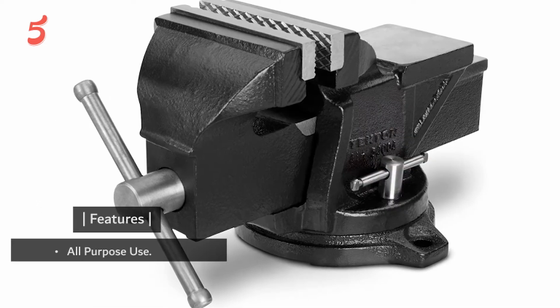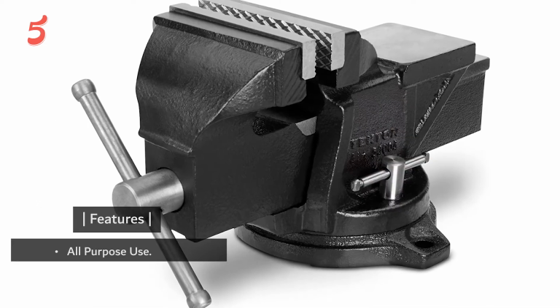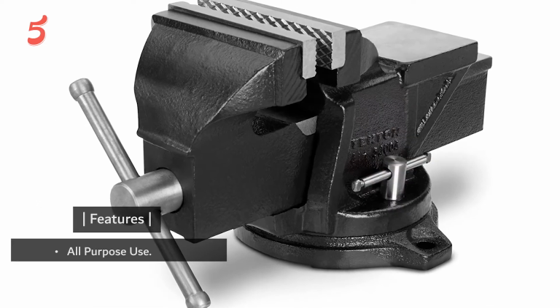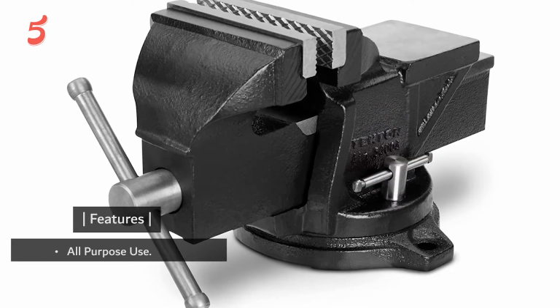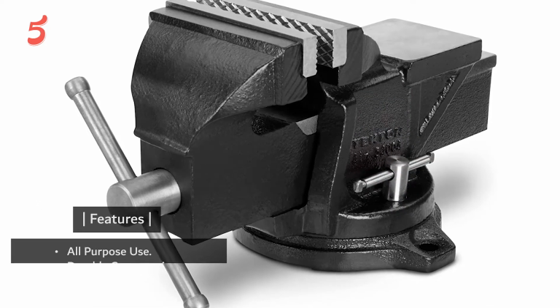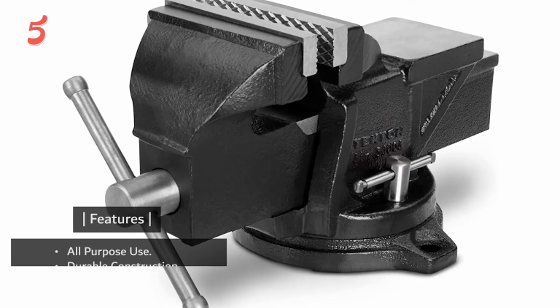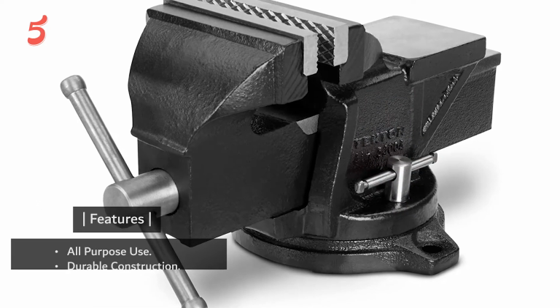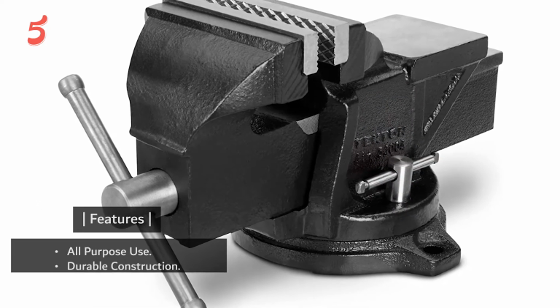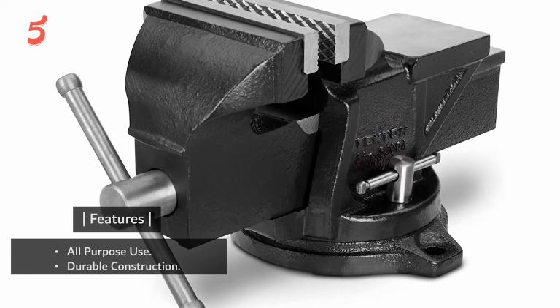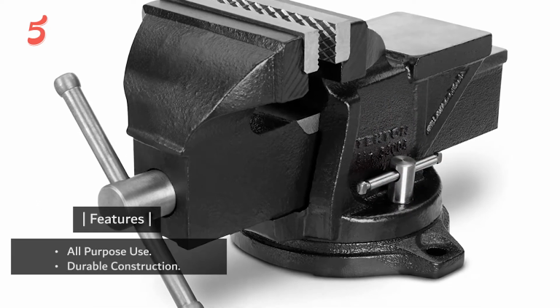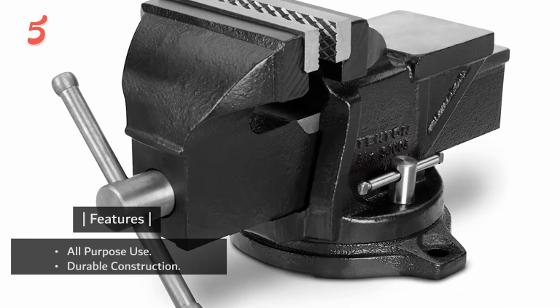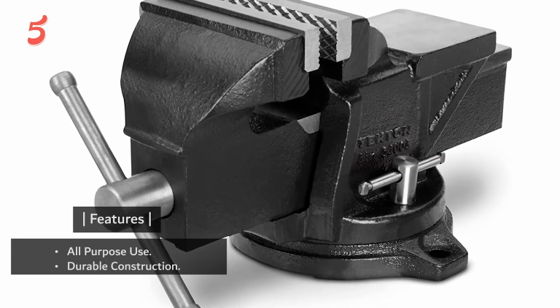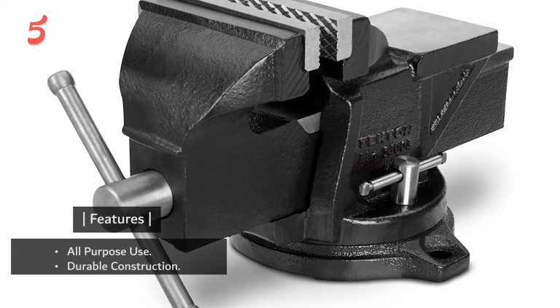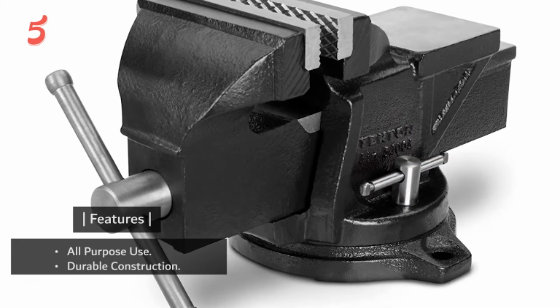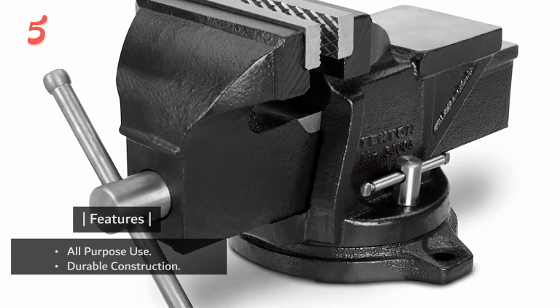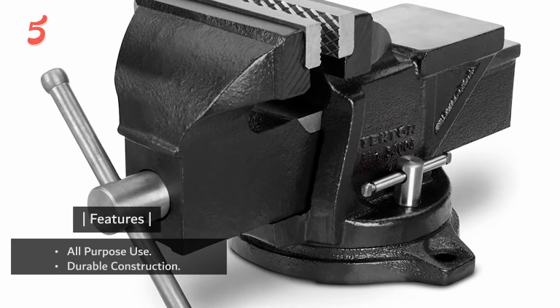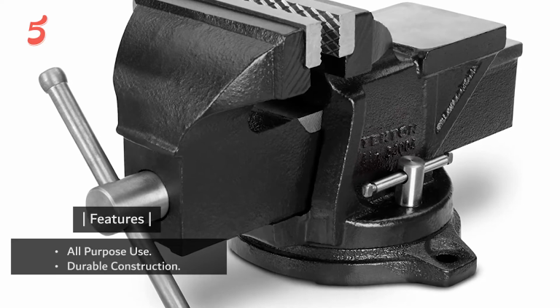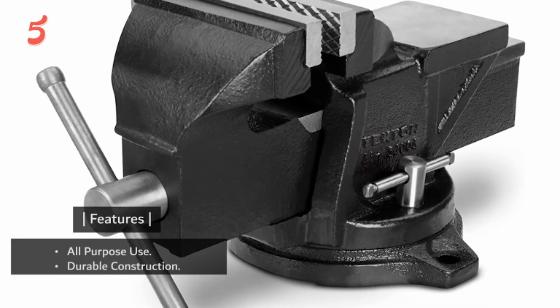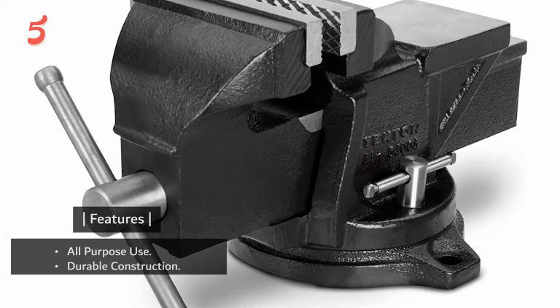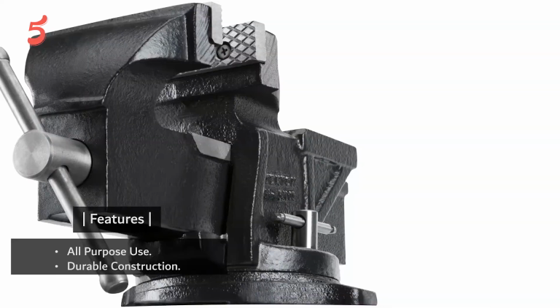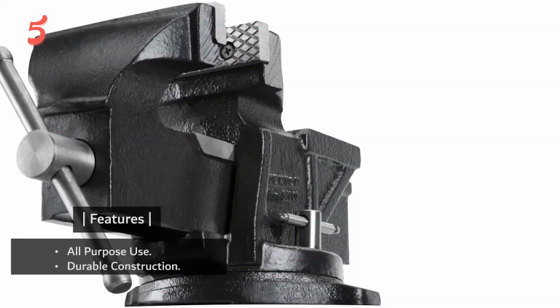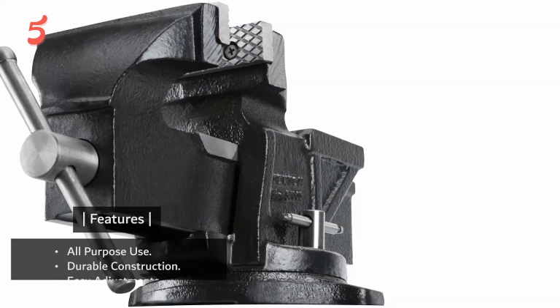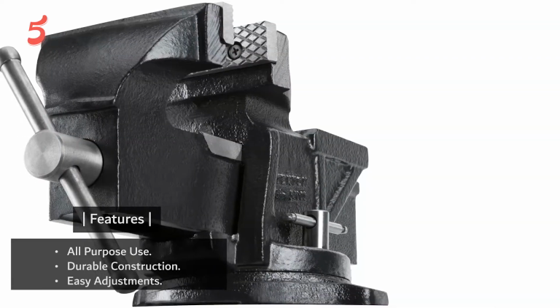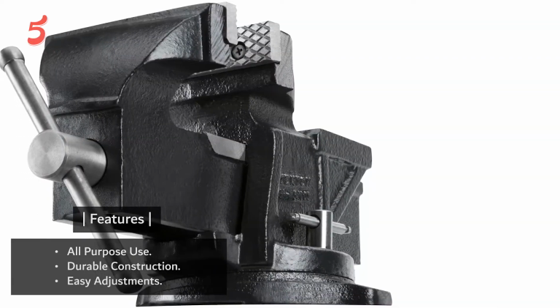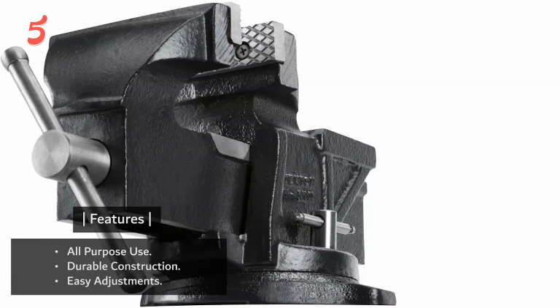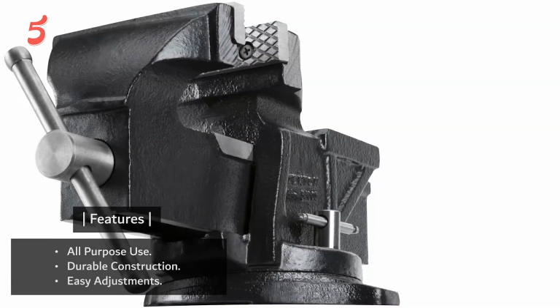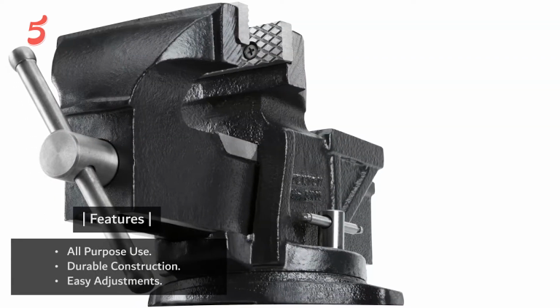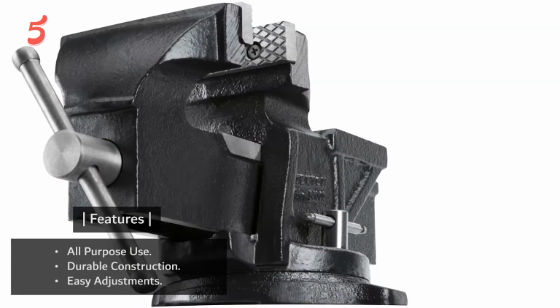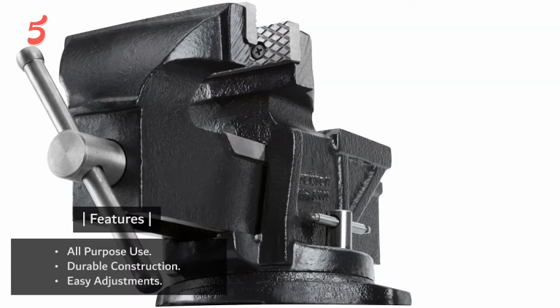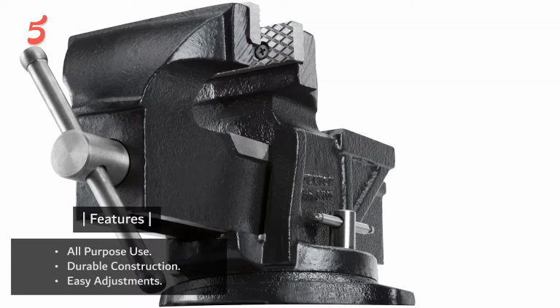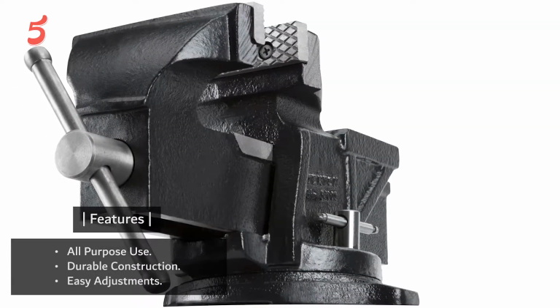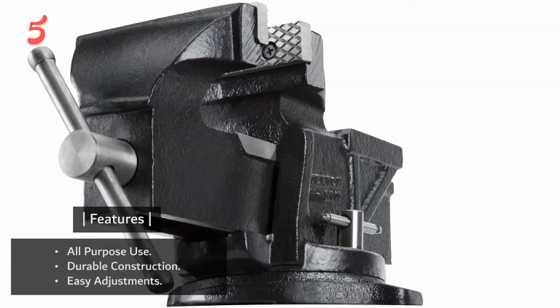Features: all-purpose use, durable construction, easy adjustments.